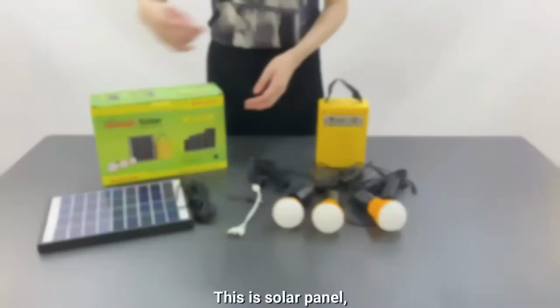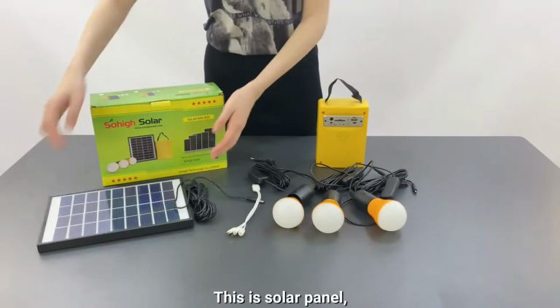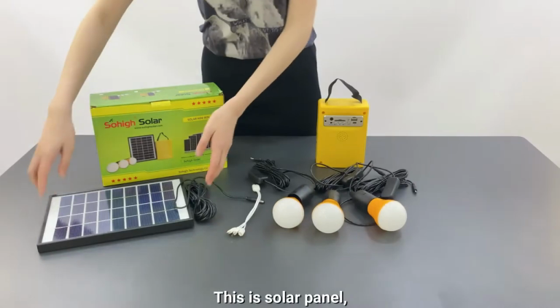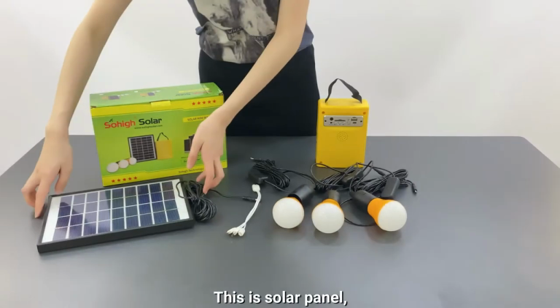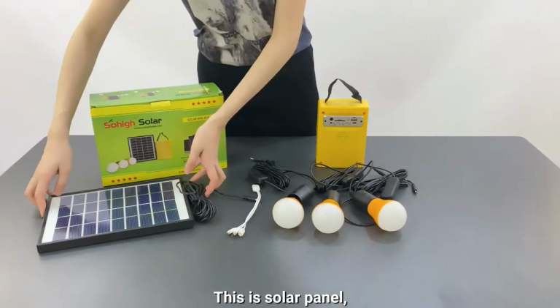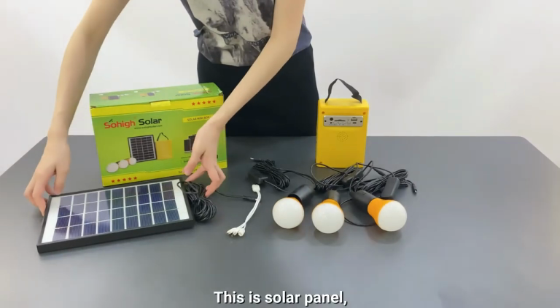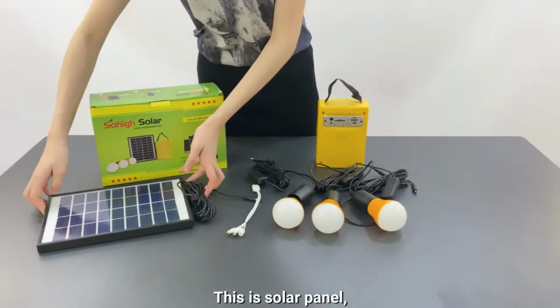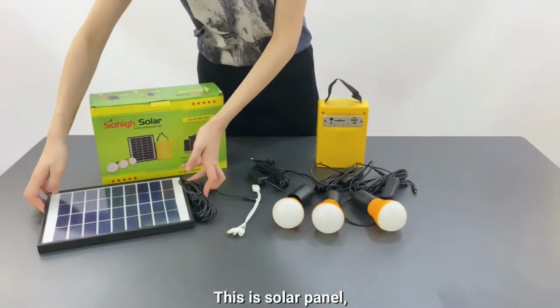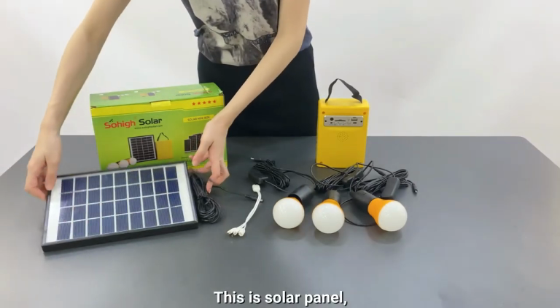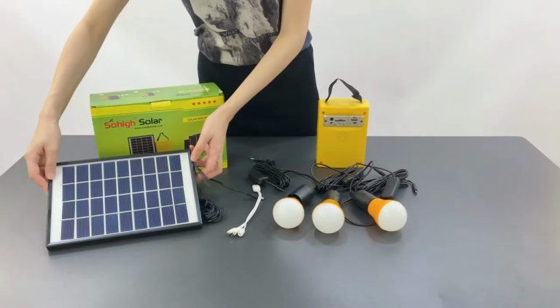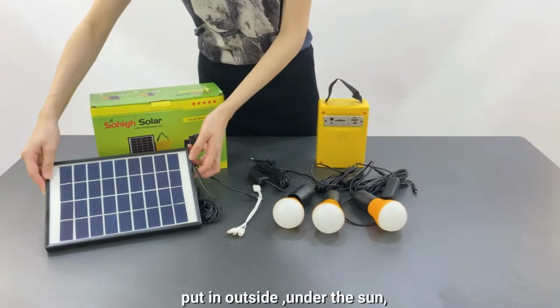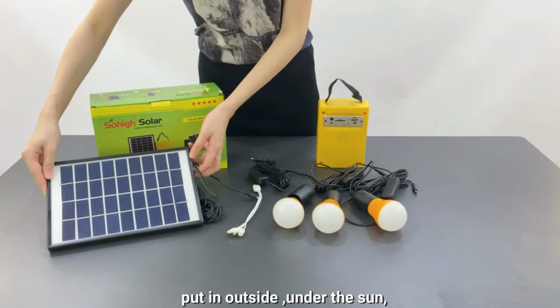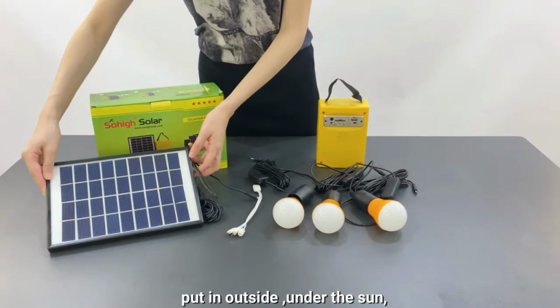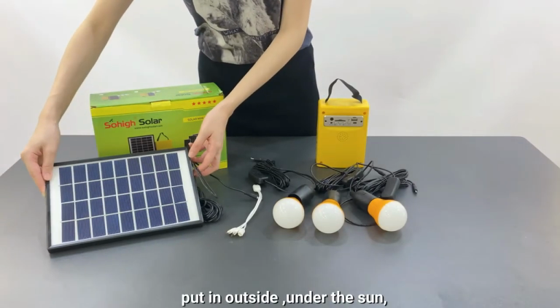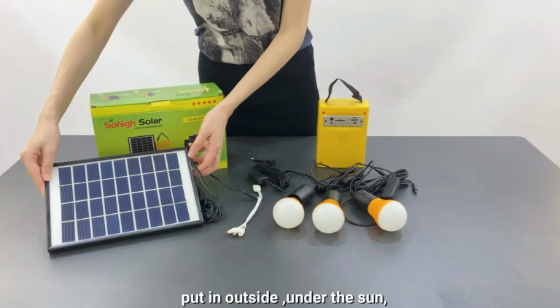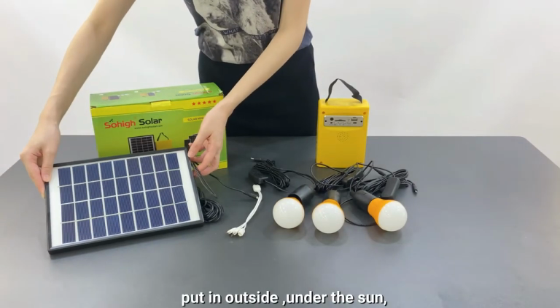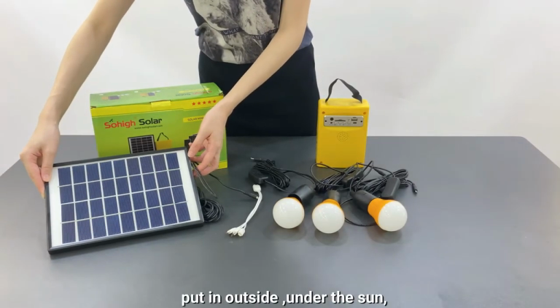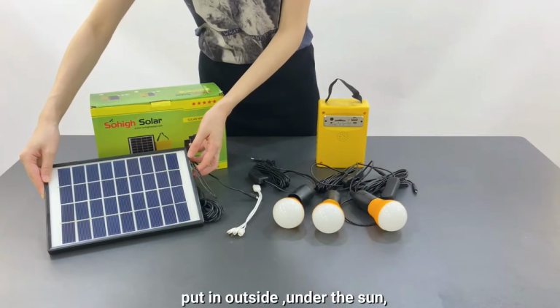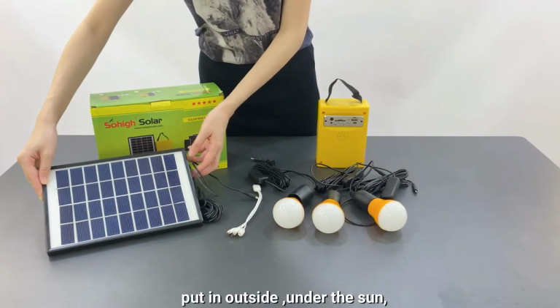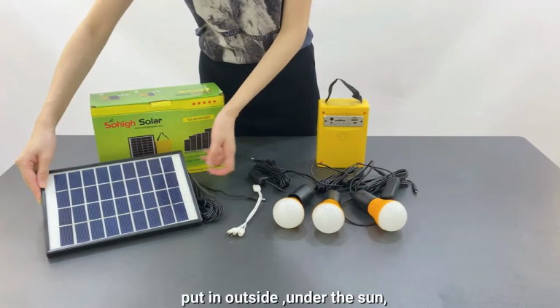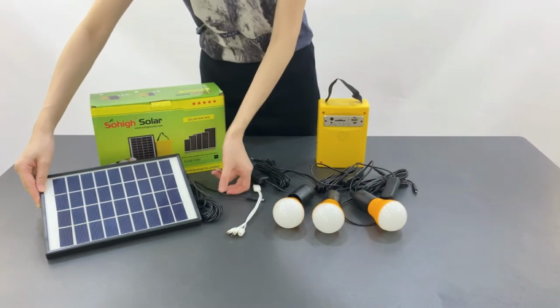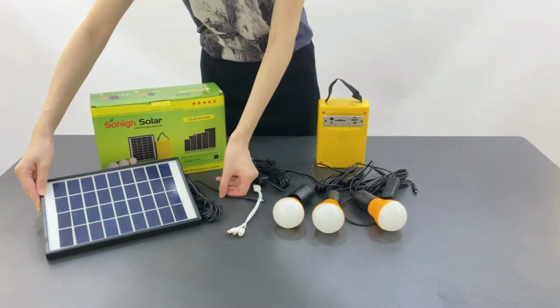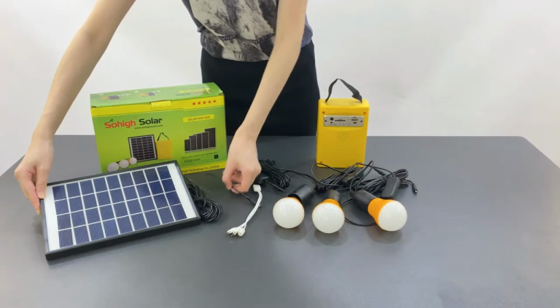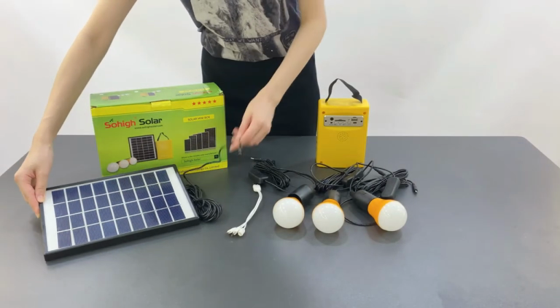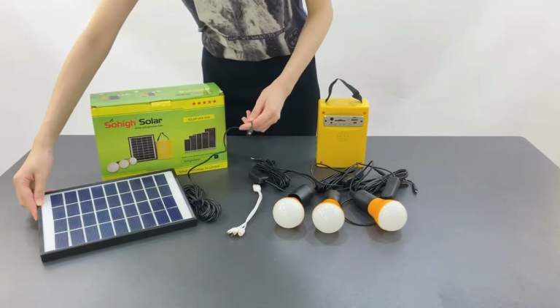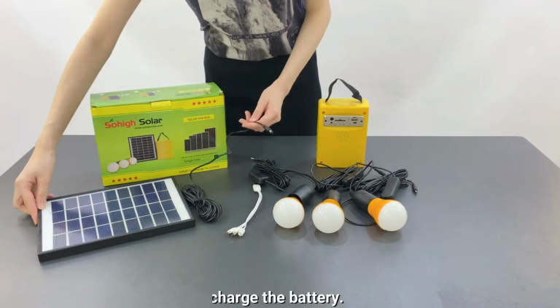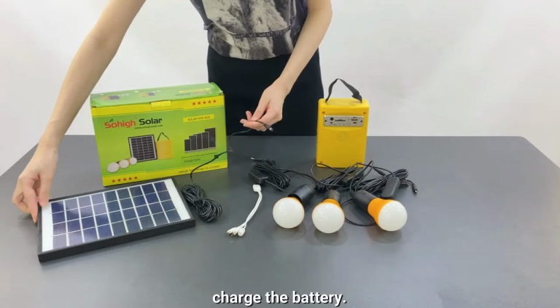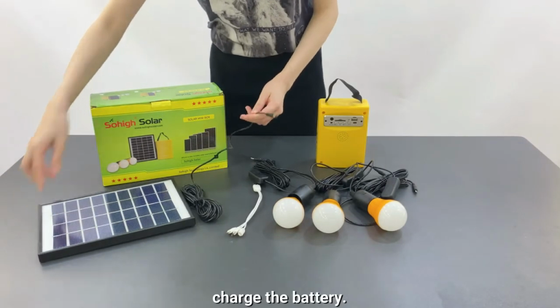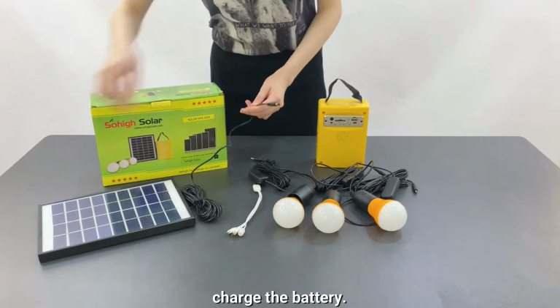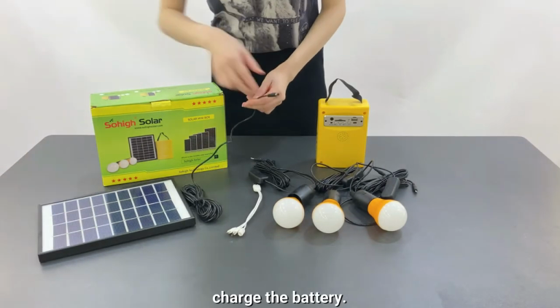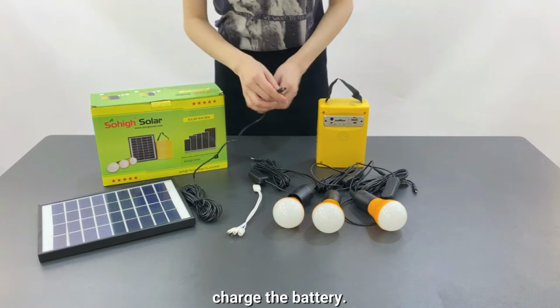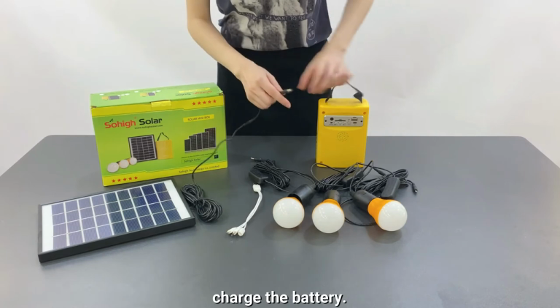This is the solar panel. Put it outside under the sun to charge the battery.